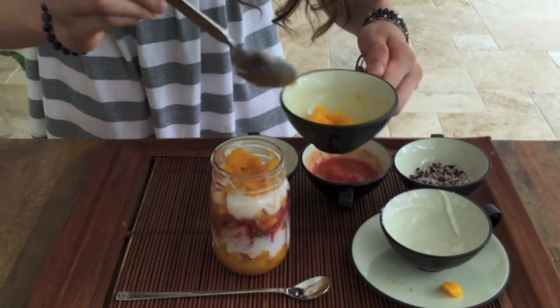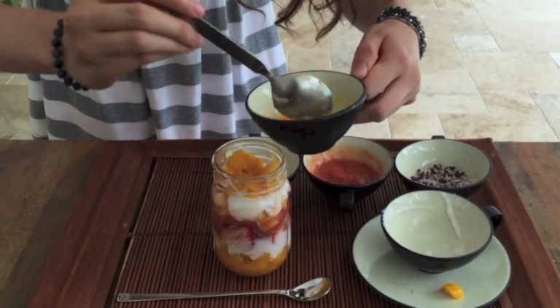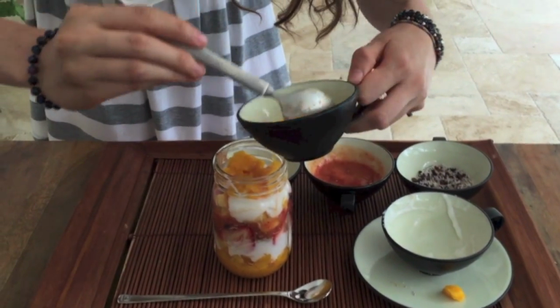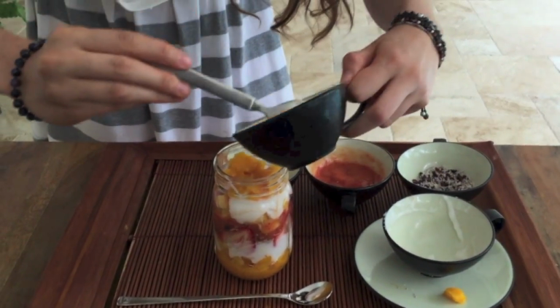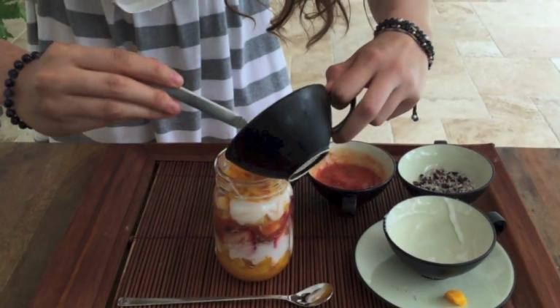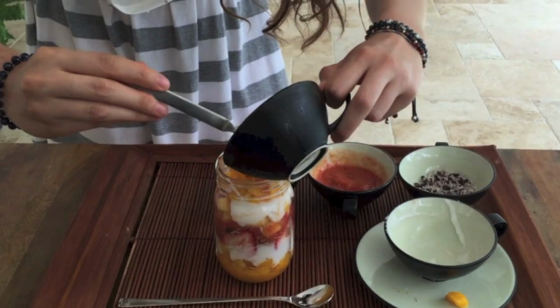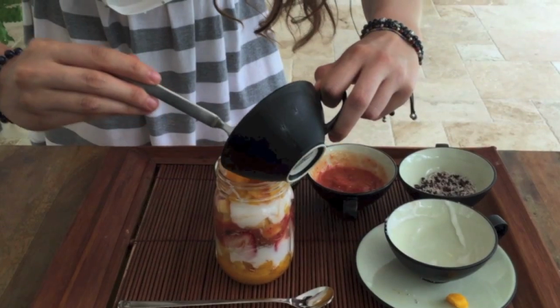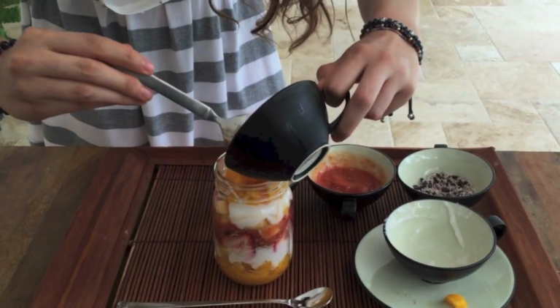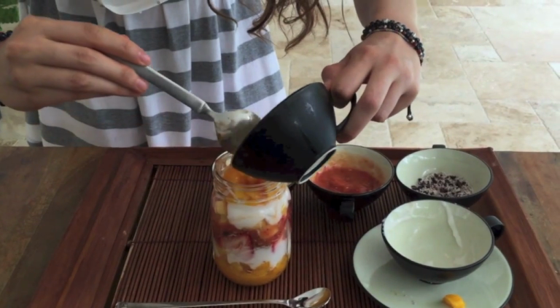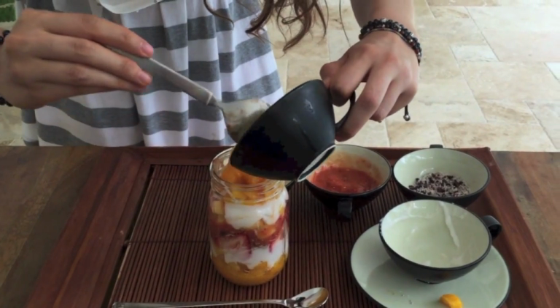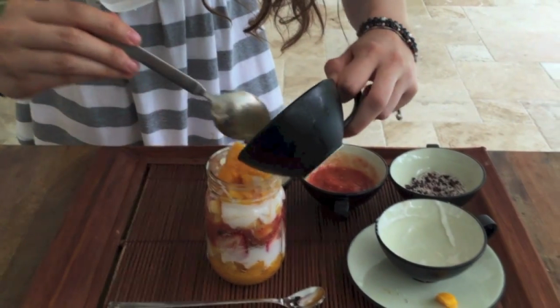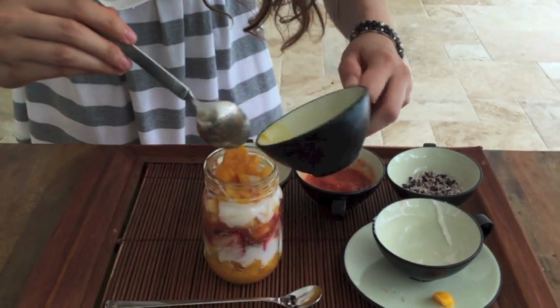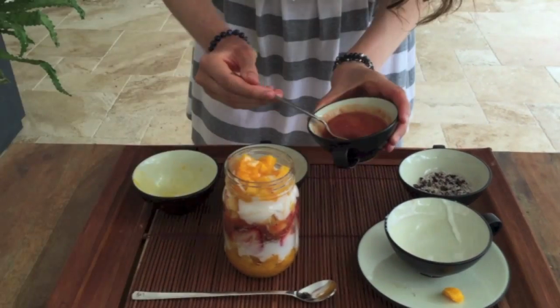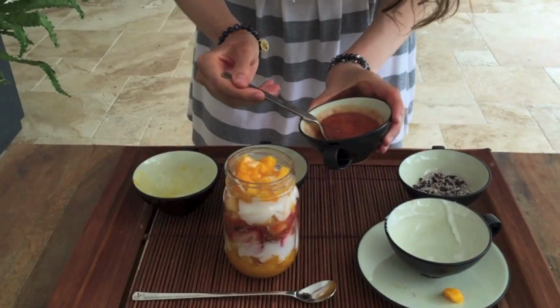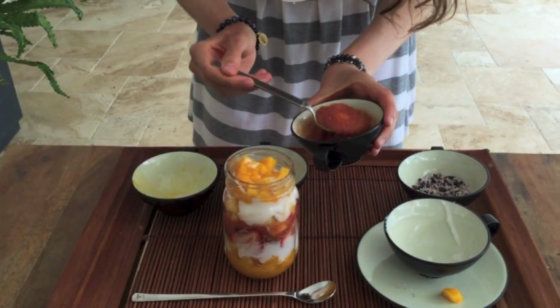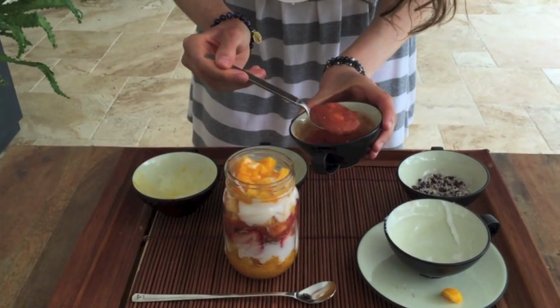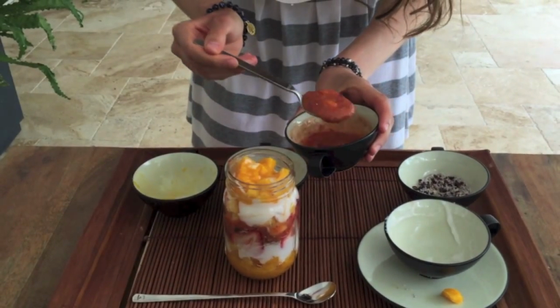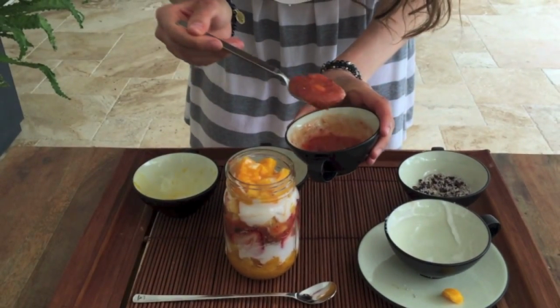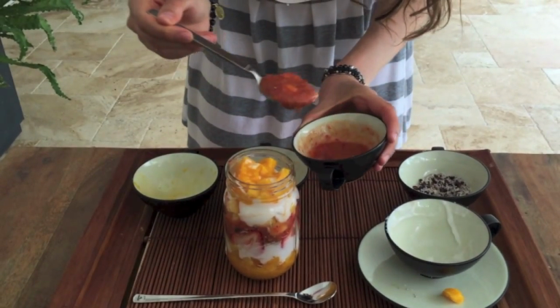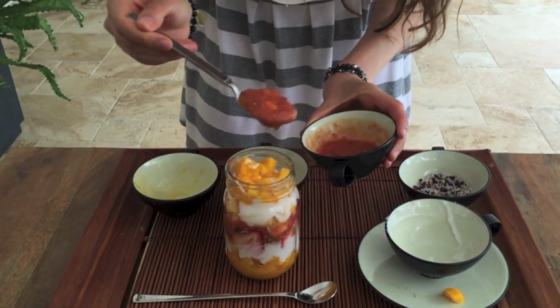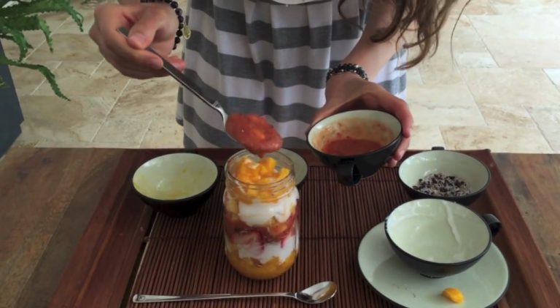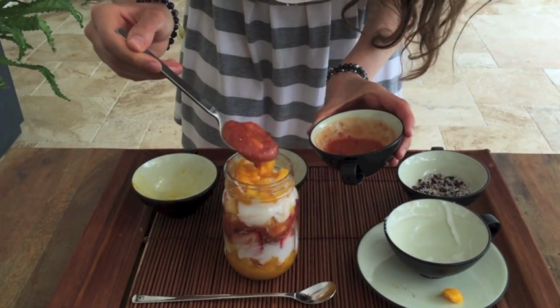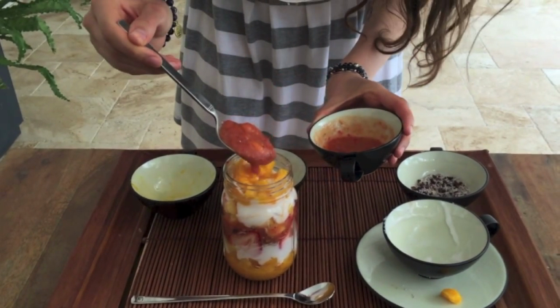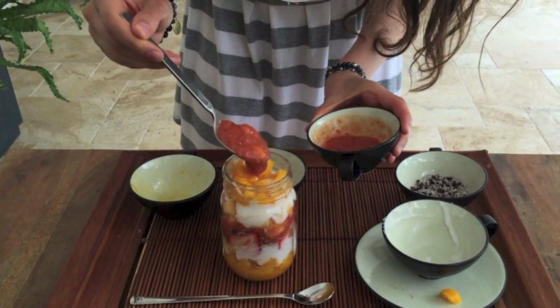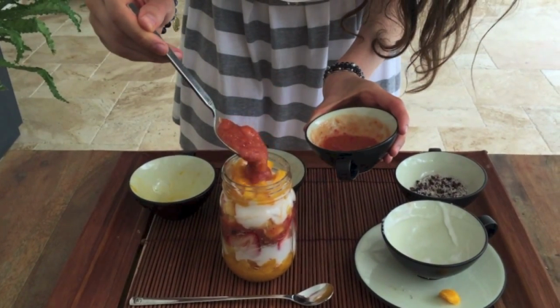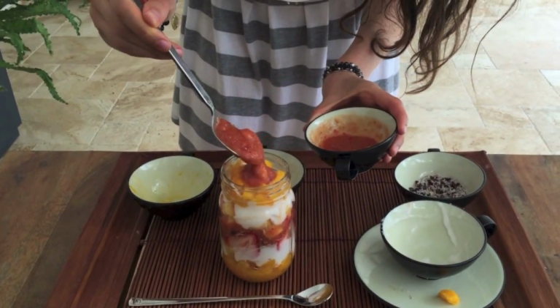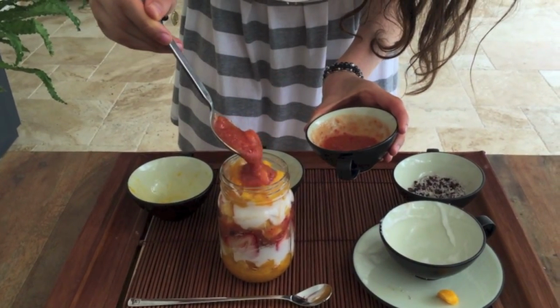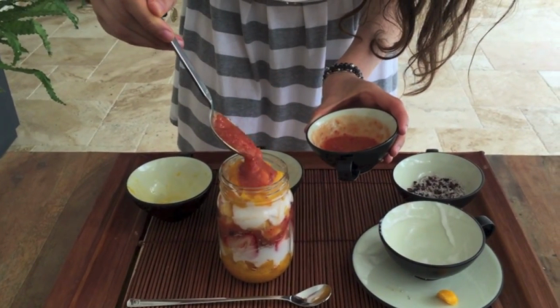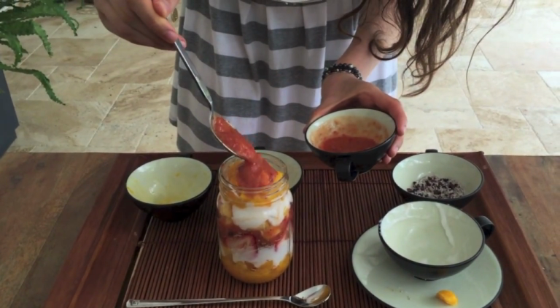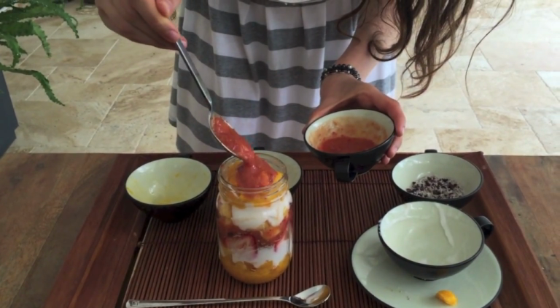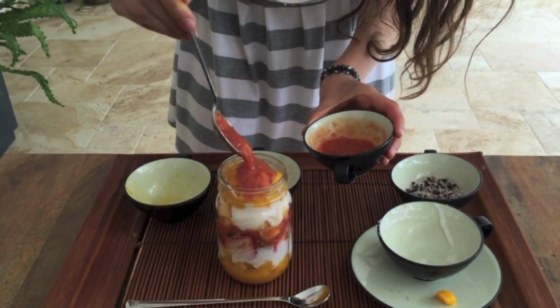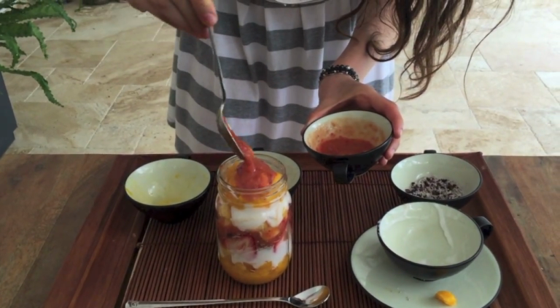Imagine using pineapple, papayas, blueberries — there are so many options.